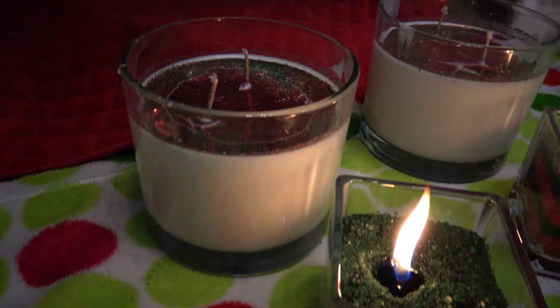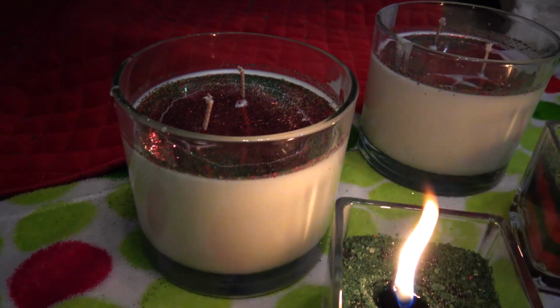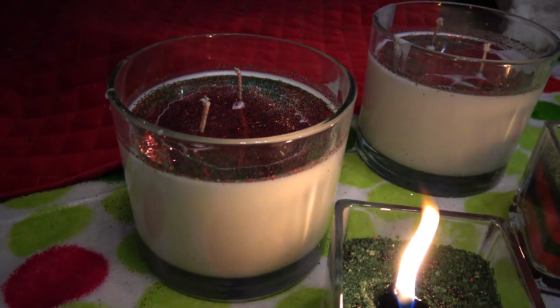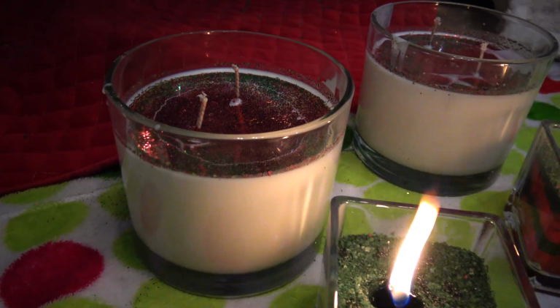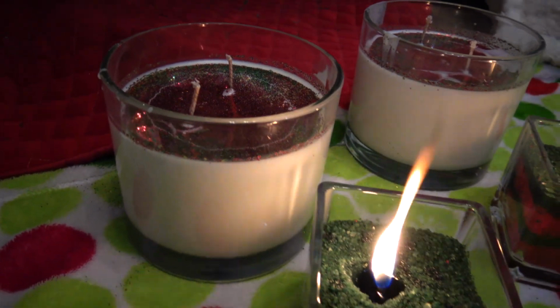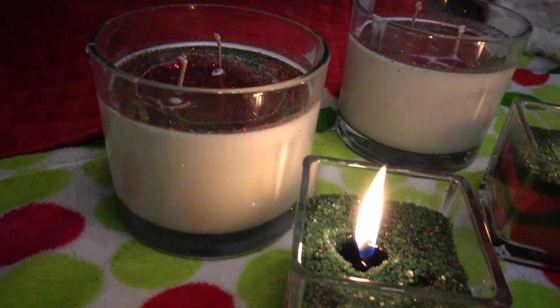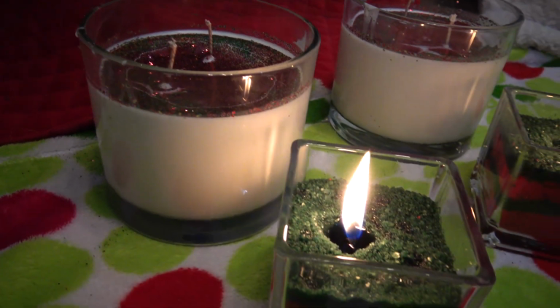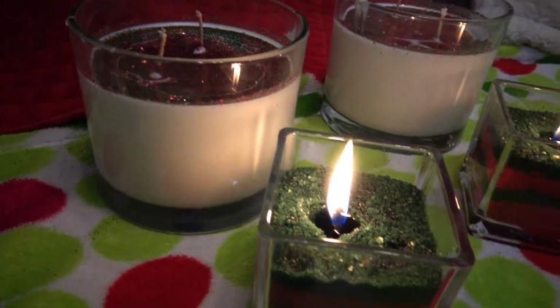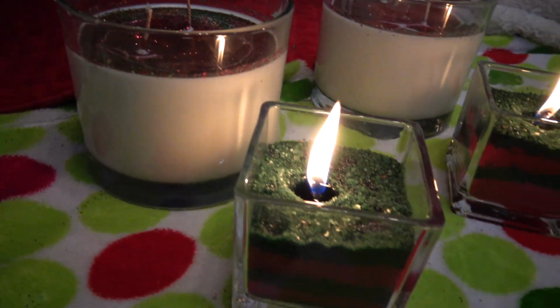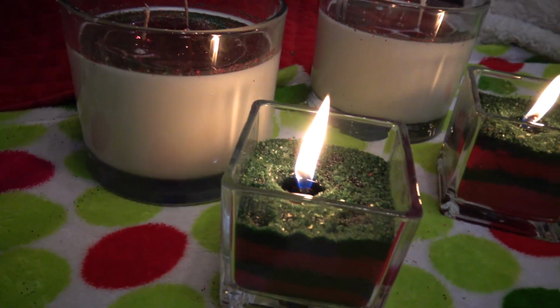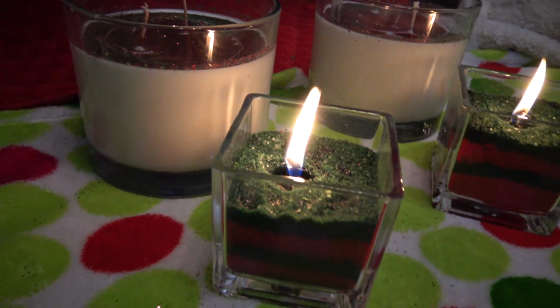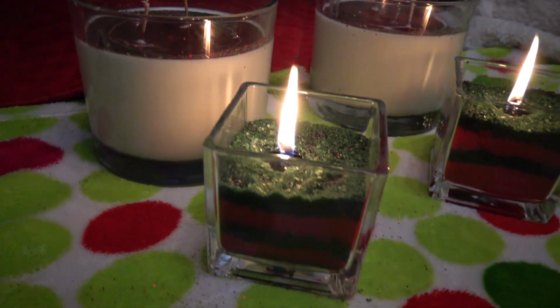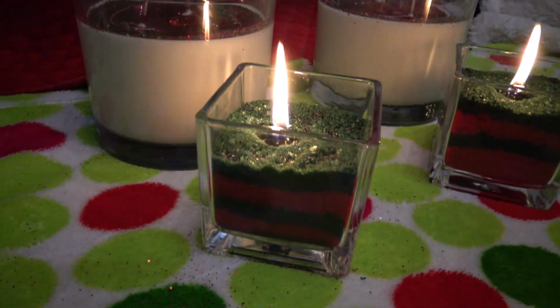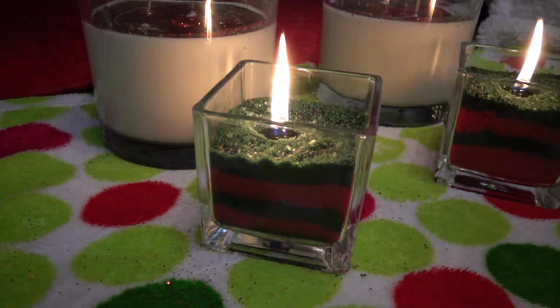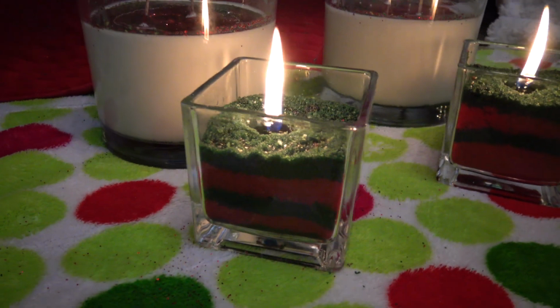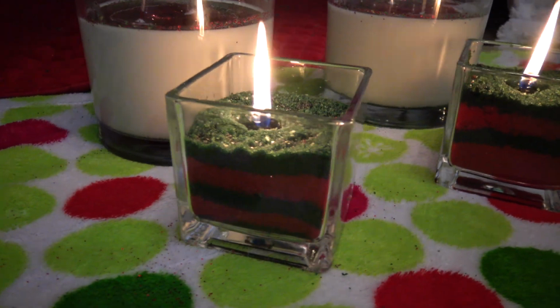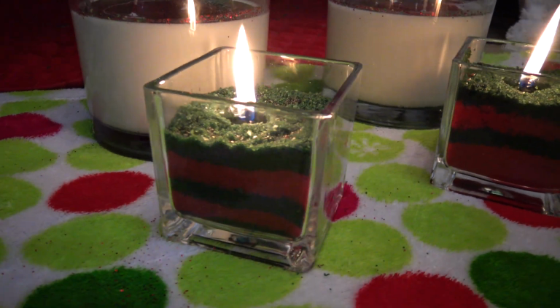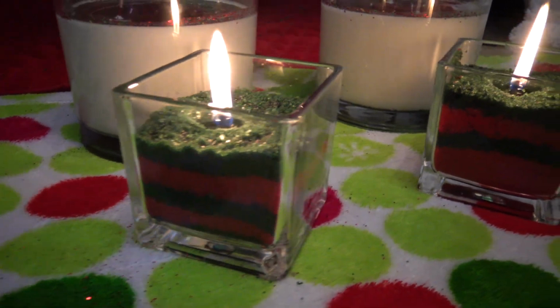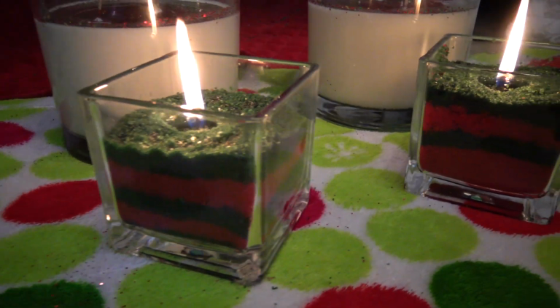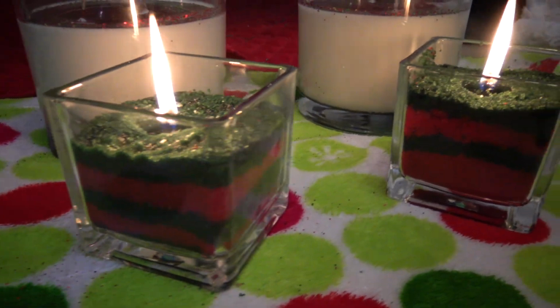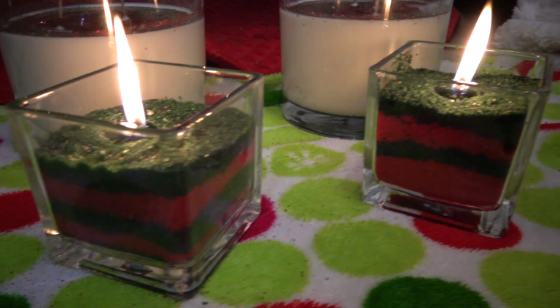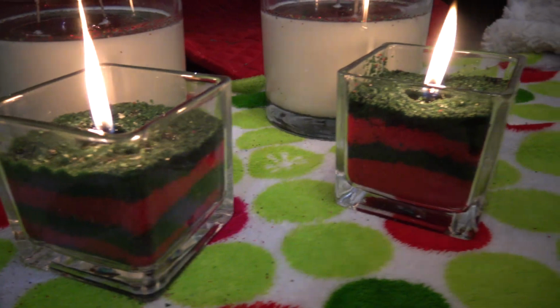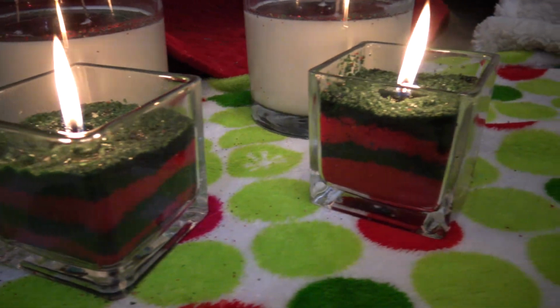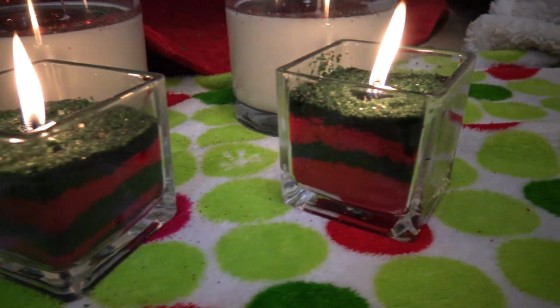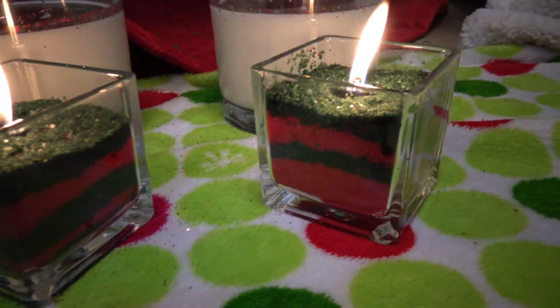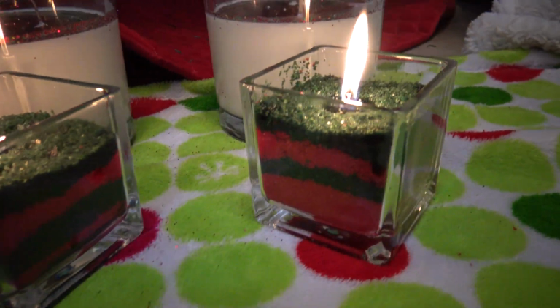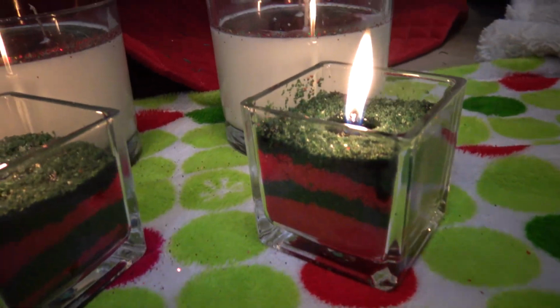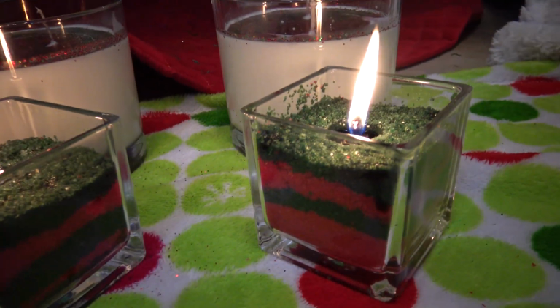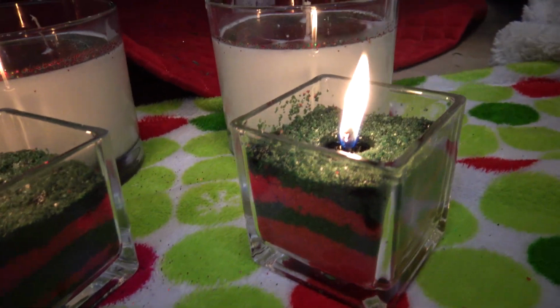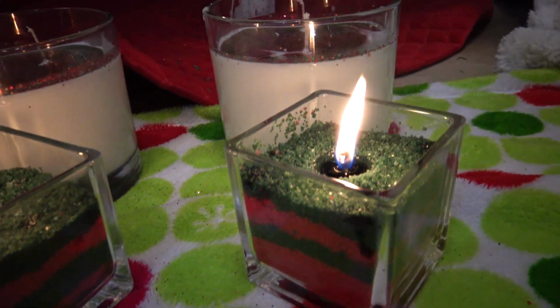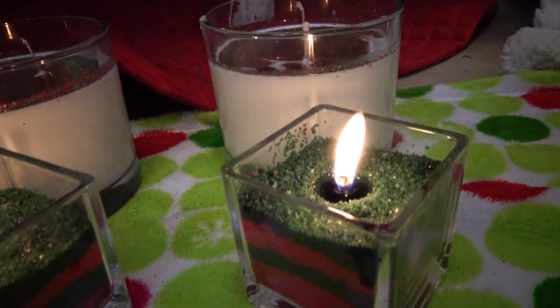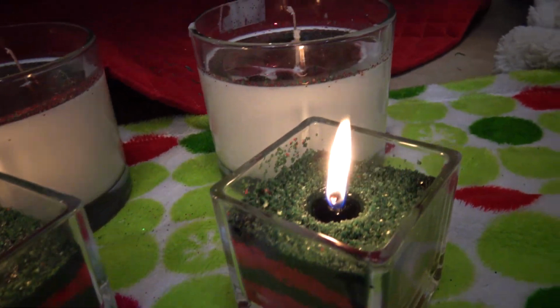Alright guys, so today we're going to learn how to make these homemade candles. We went with the Christmas colors and the spirit of the holidays.